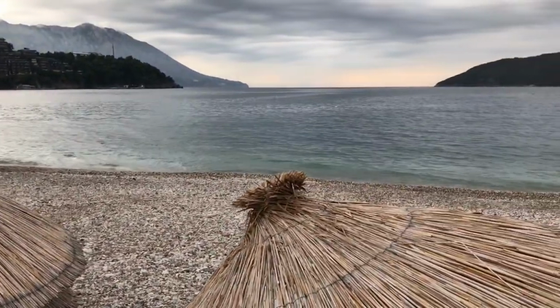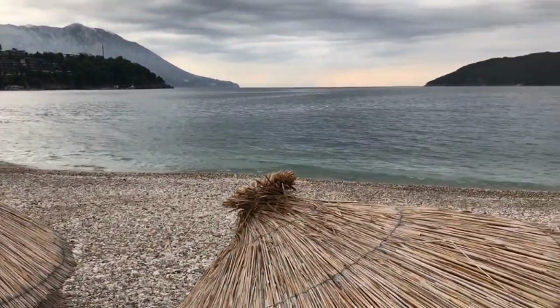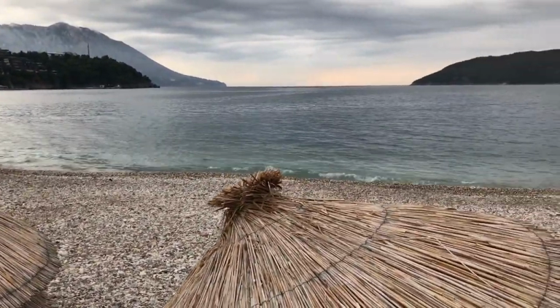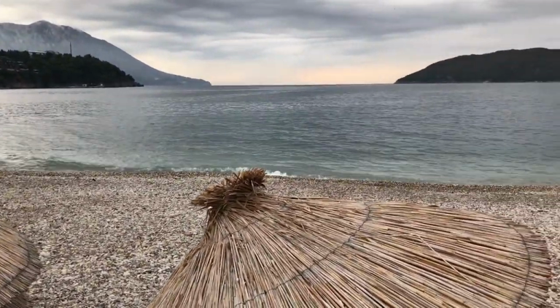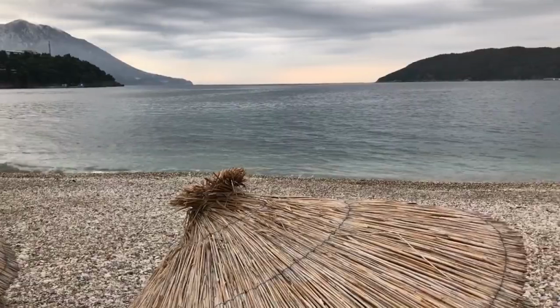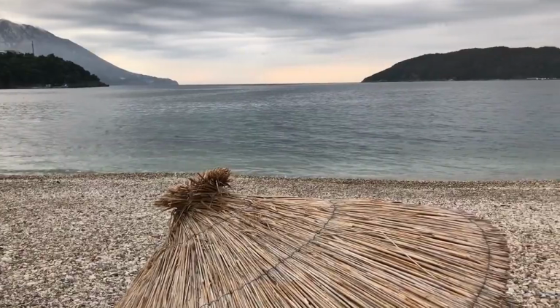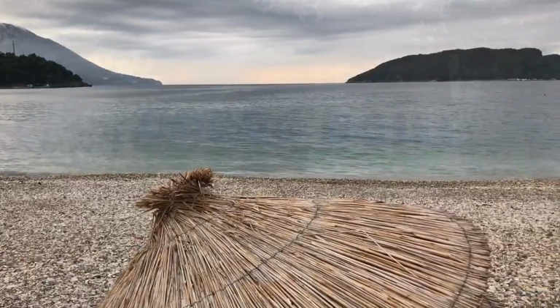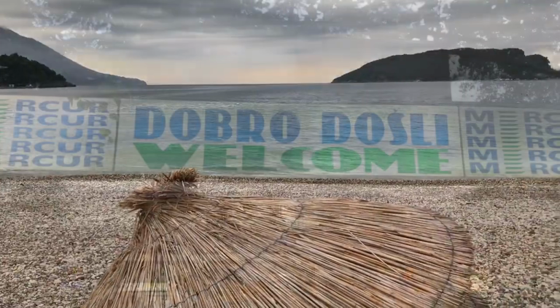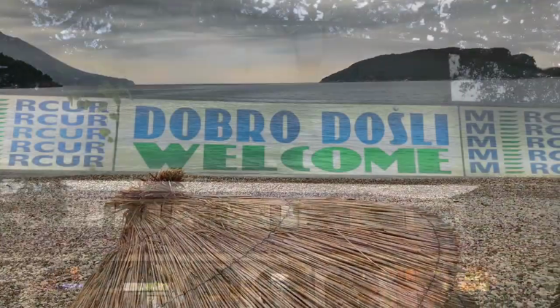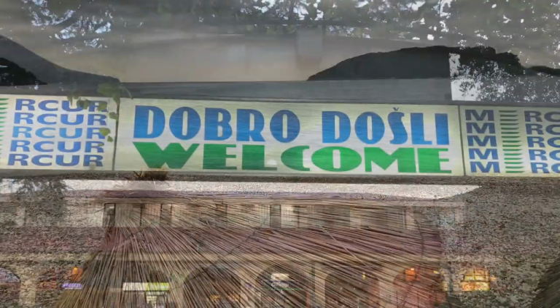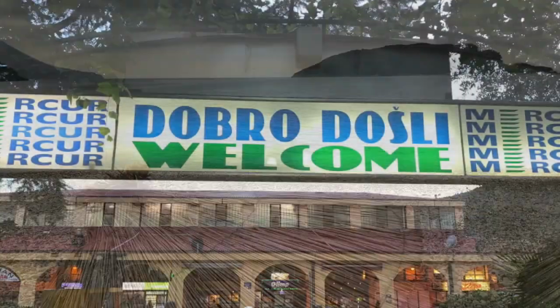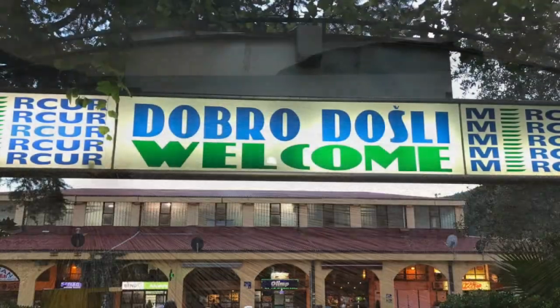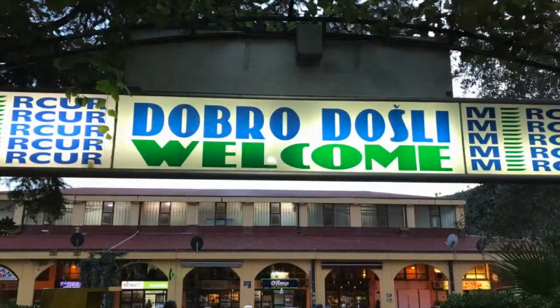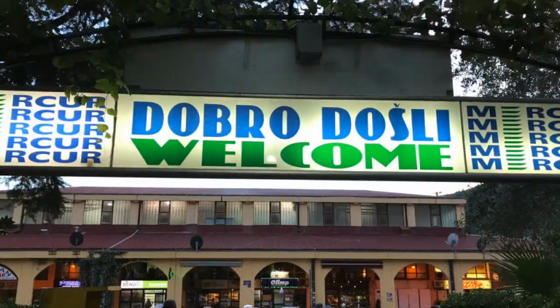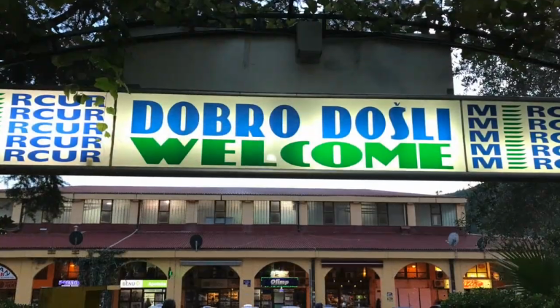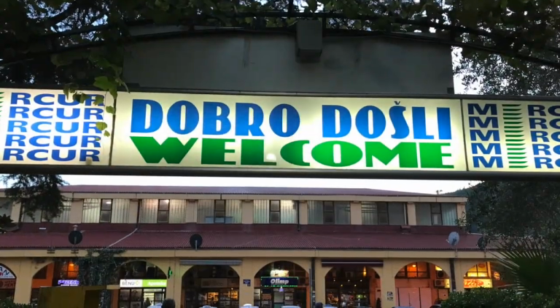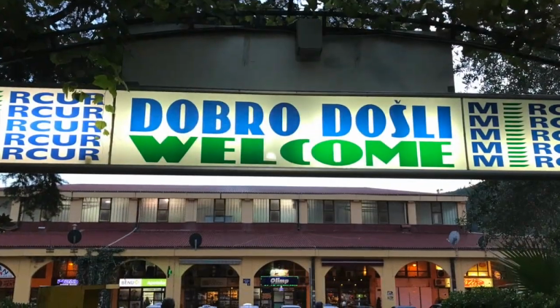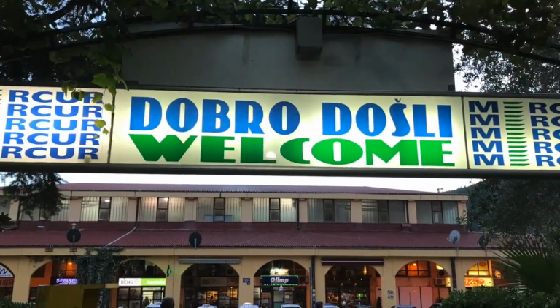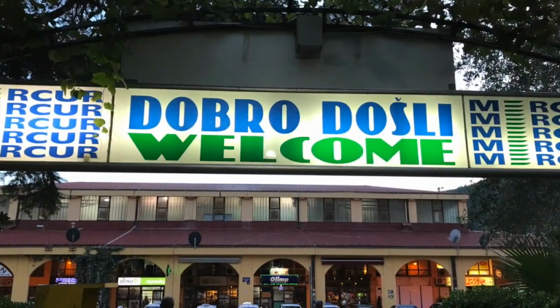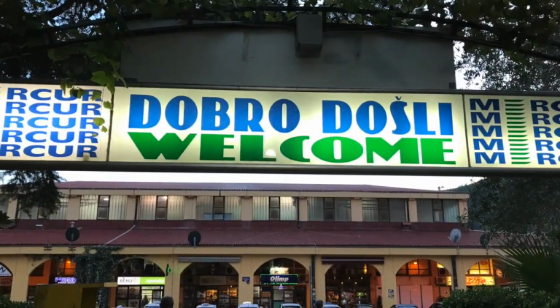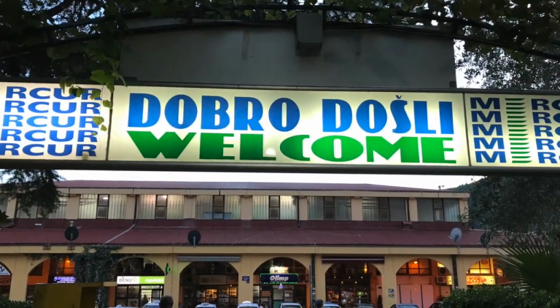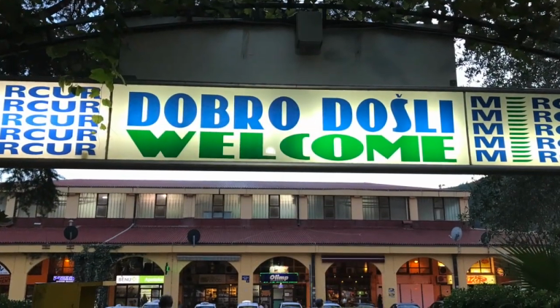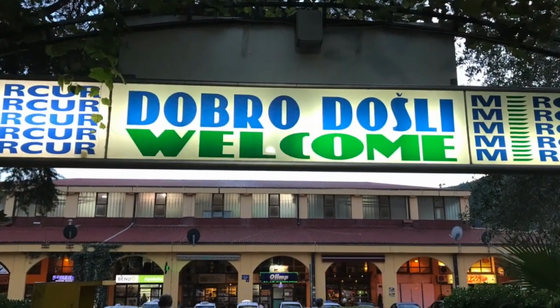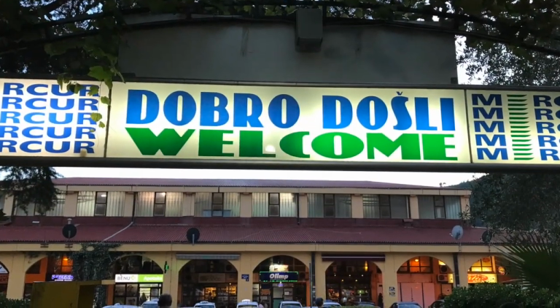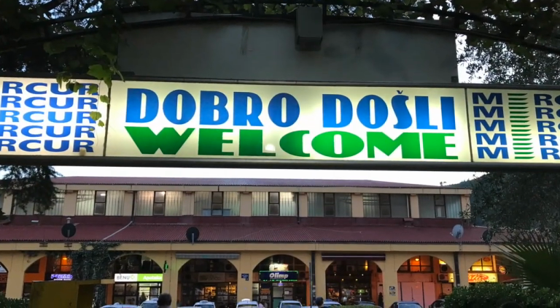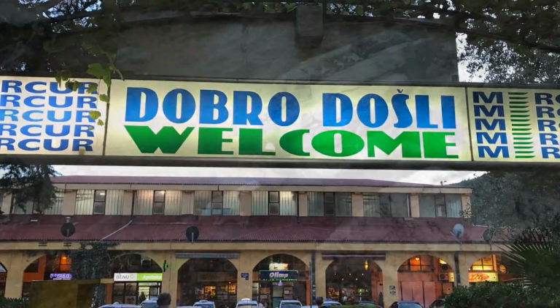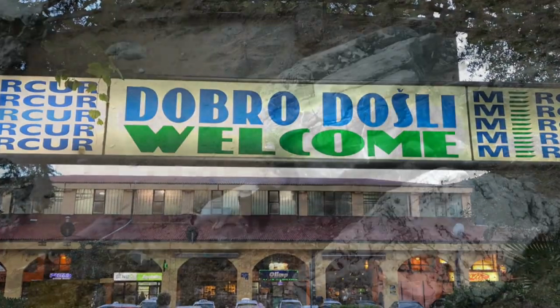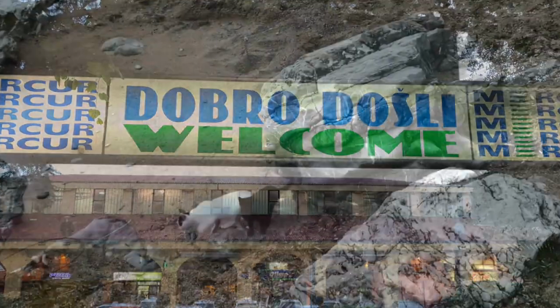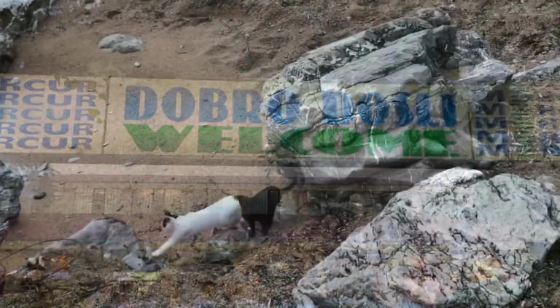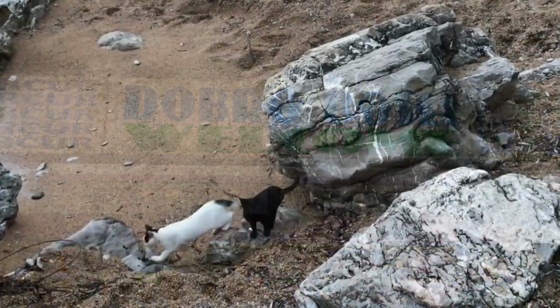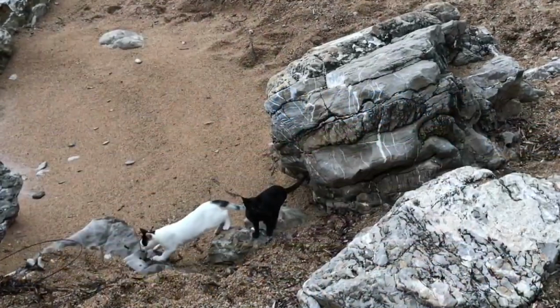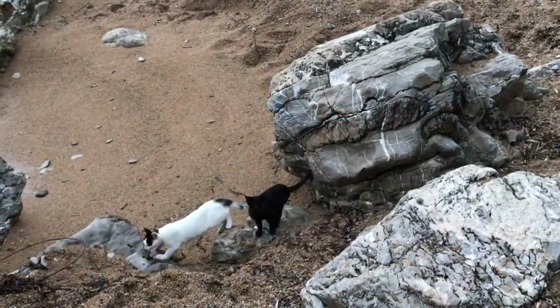Montenegro was a part of the former Yugoslavia. It gained its independence in 2006.